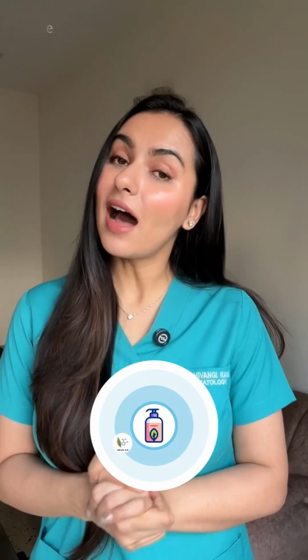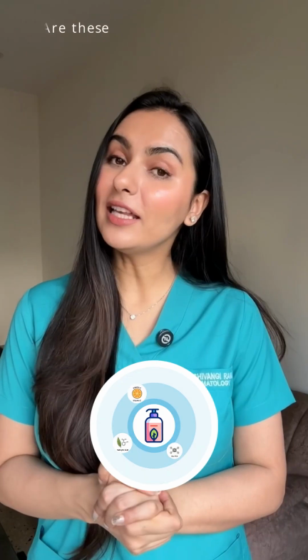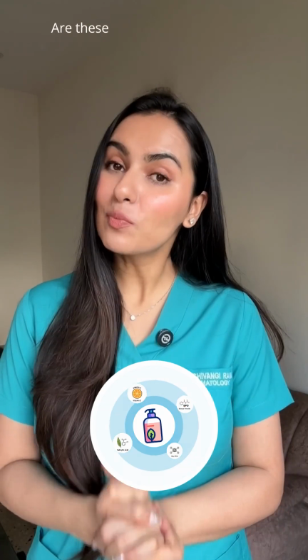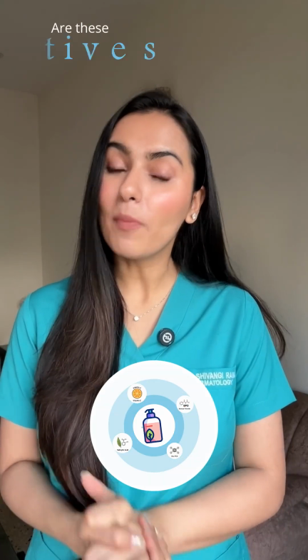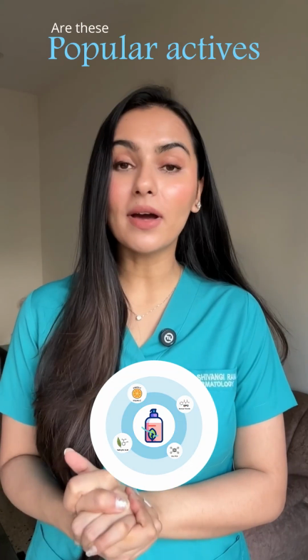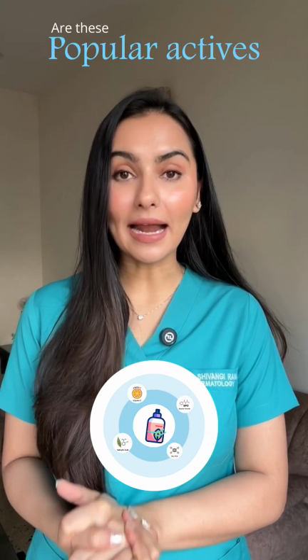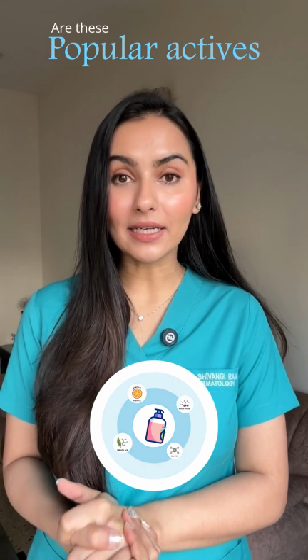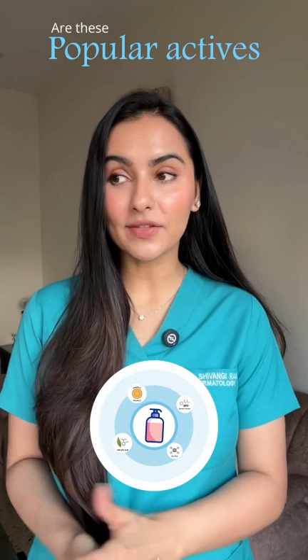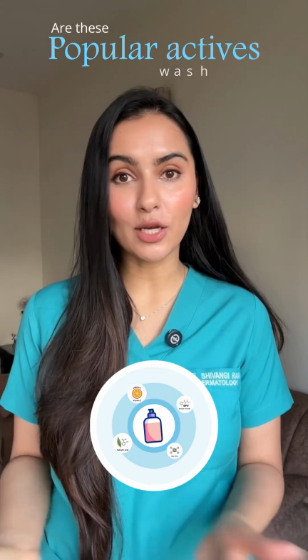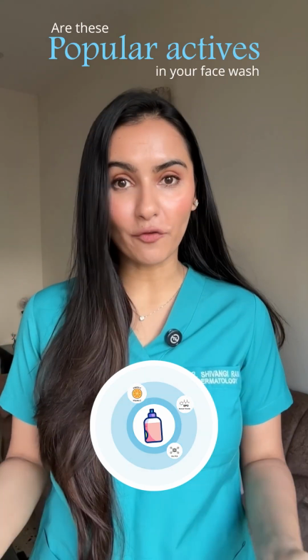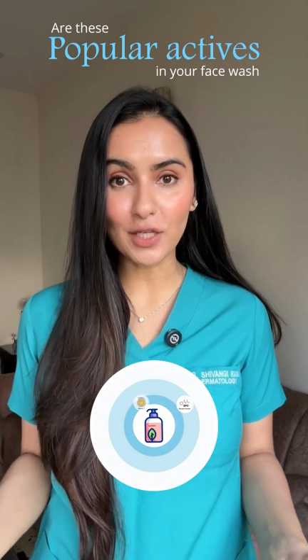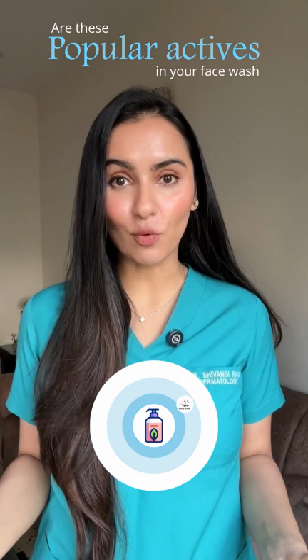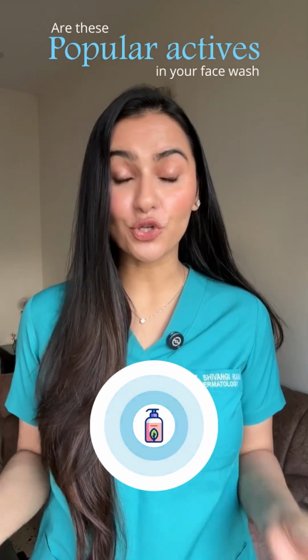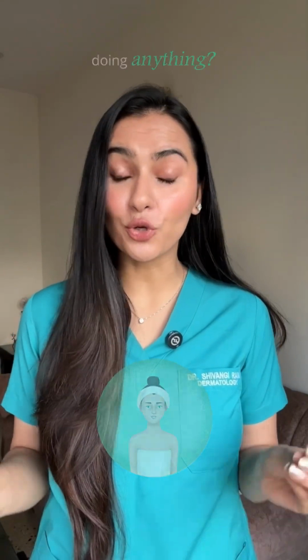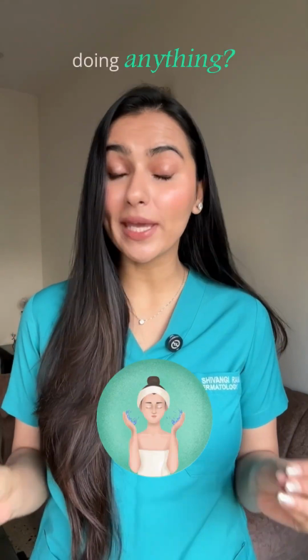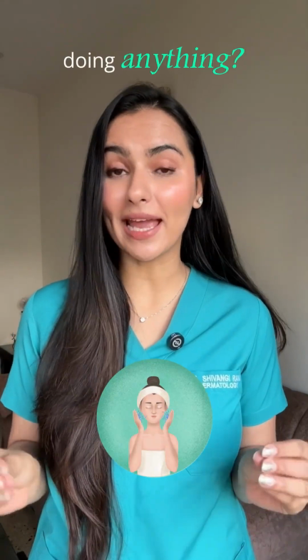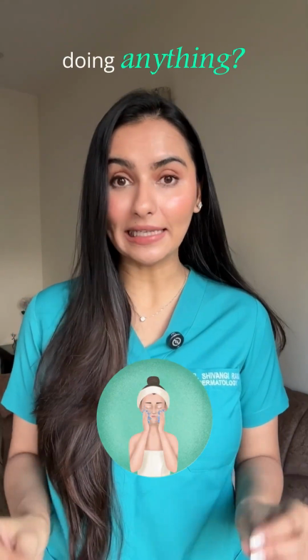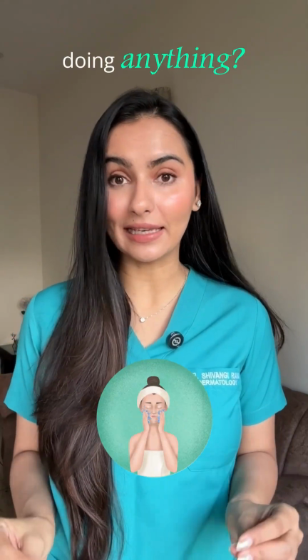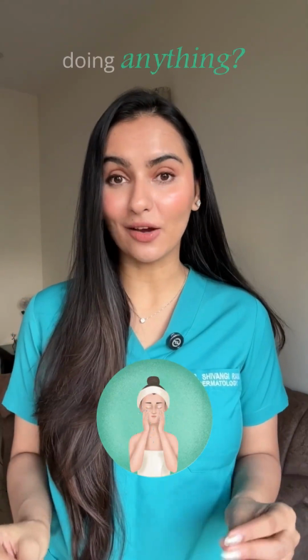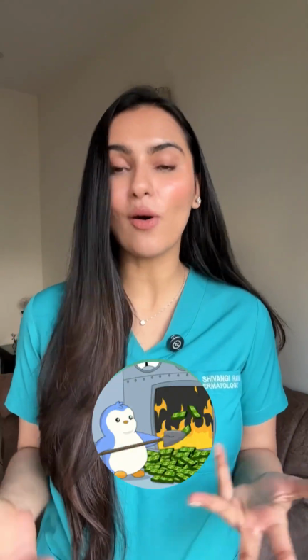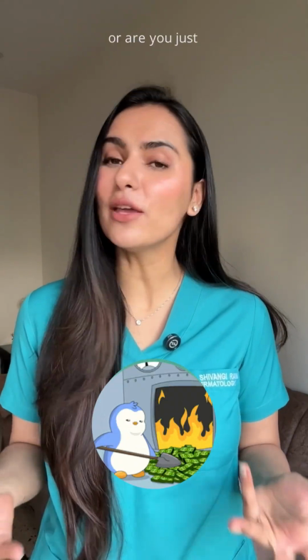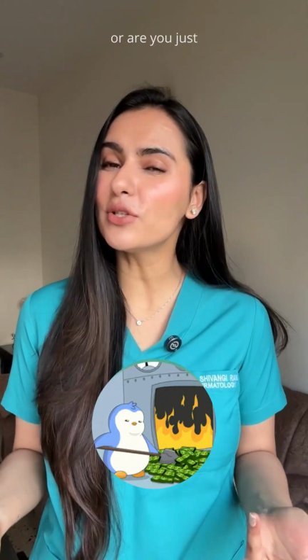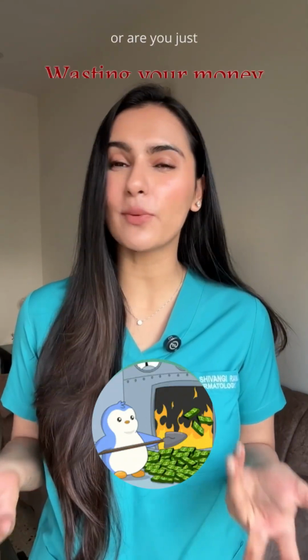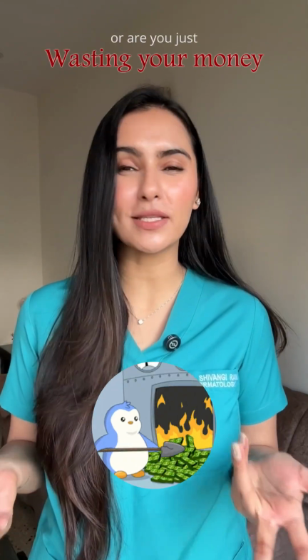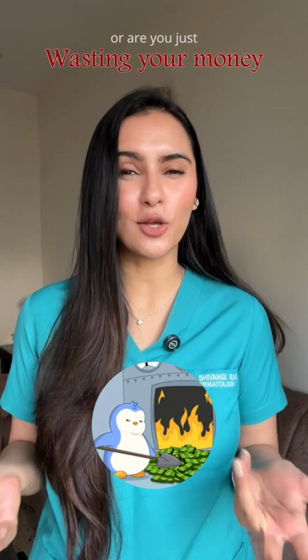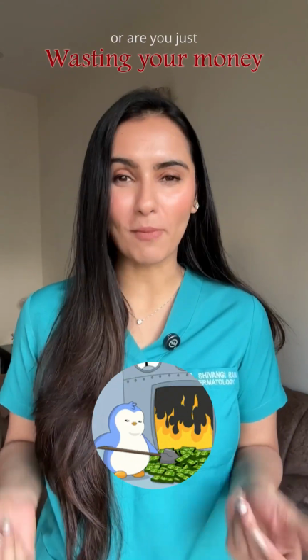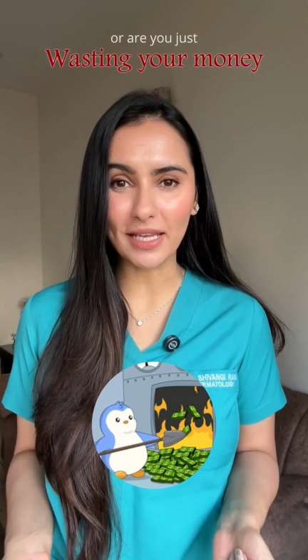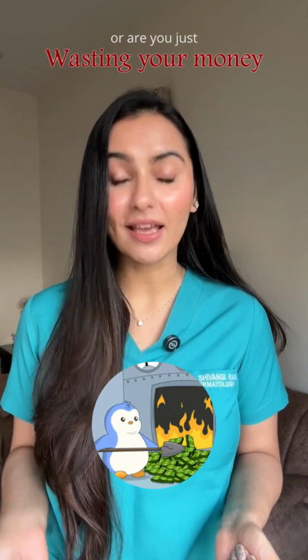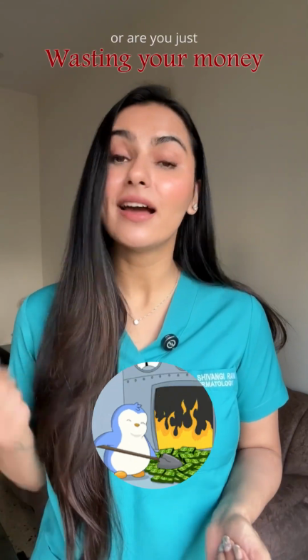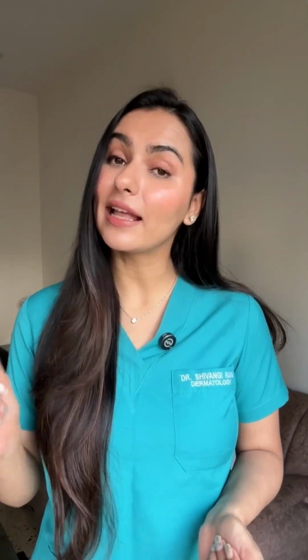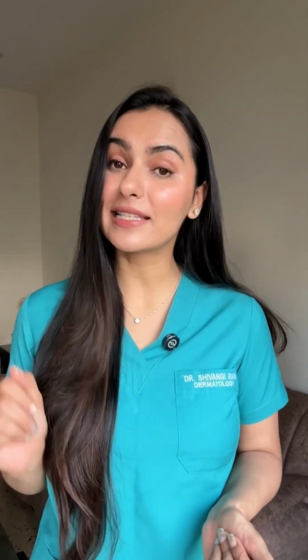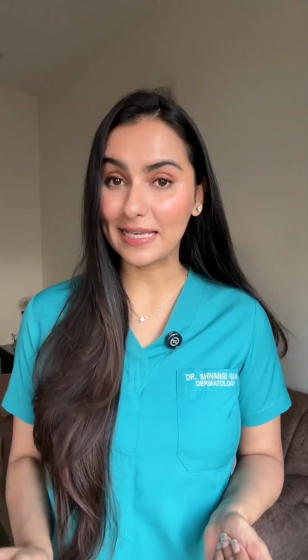Are these popular actives in your face wash actually doing anything, or are you just wasting your money? Let's see.